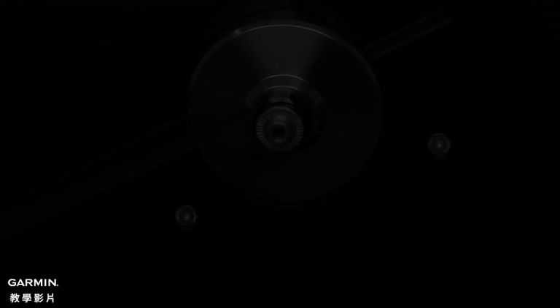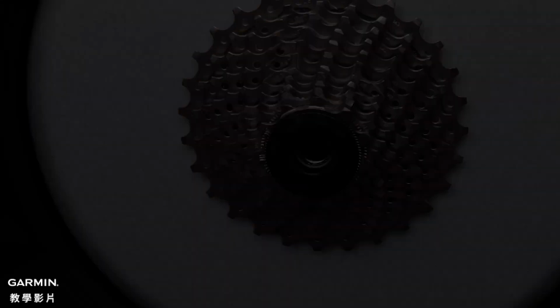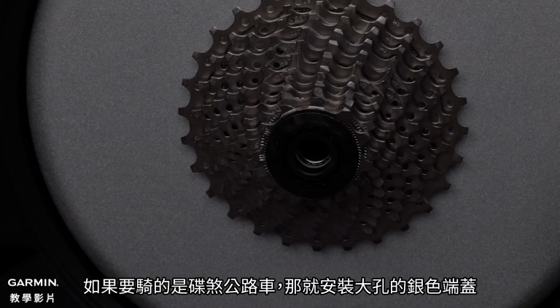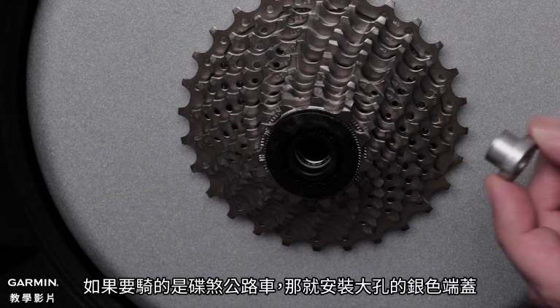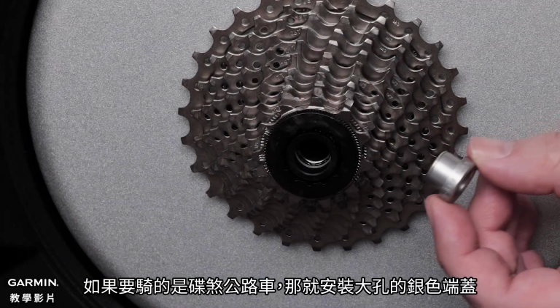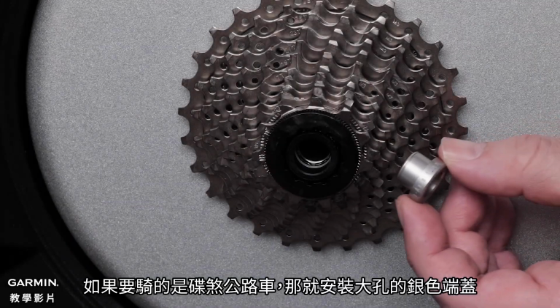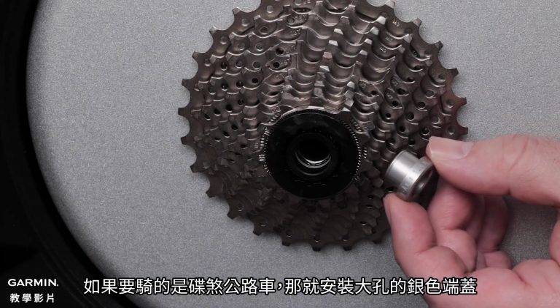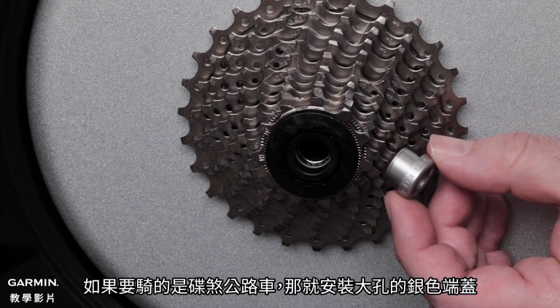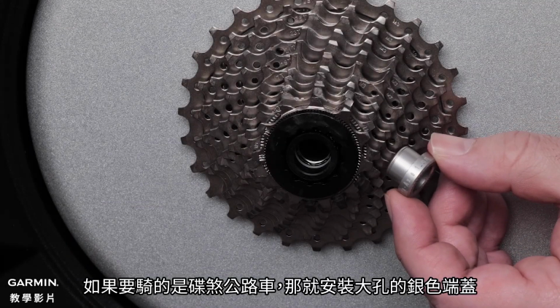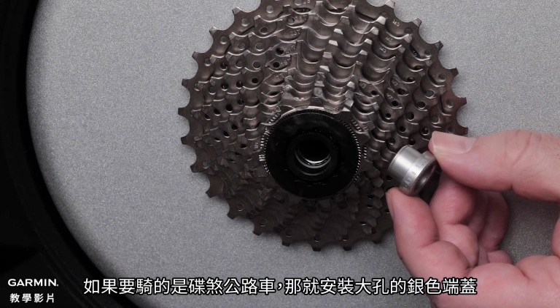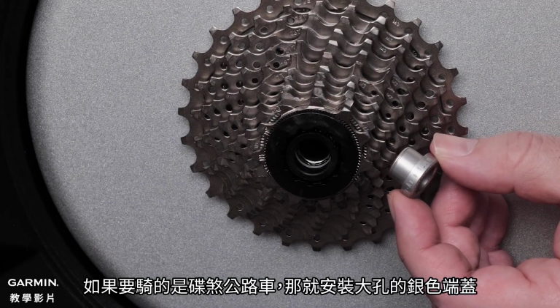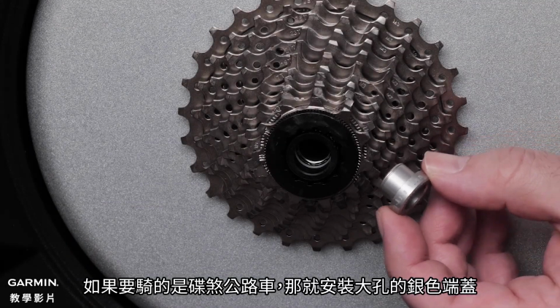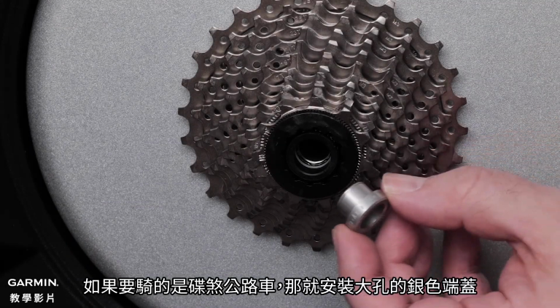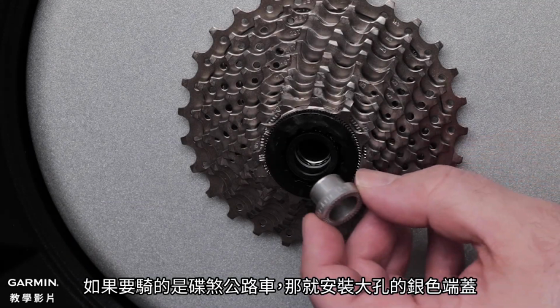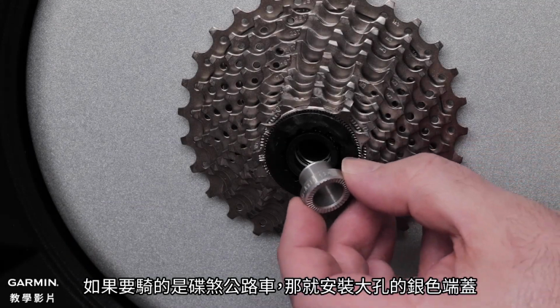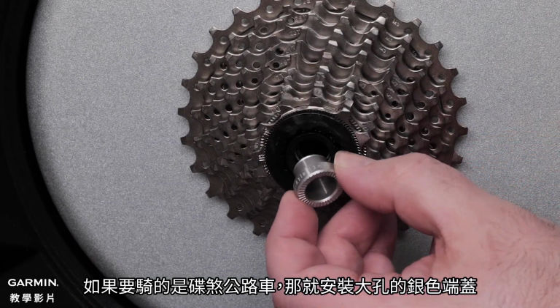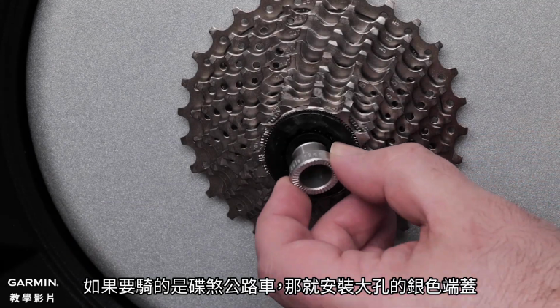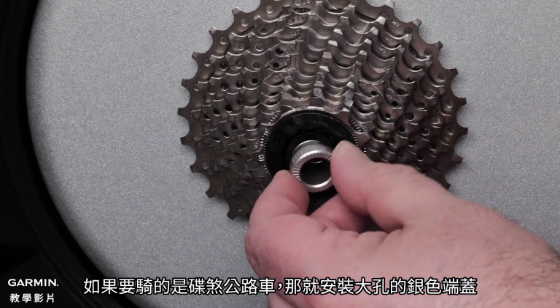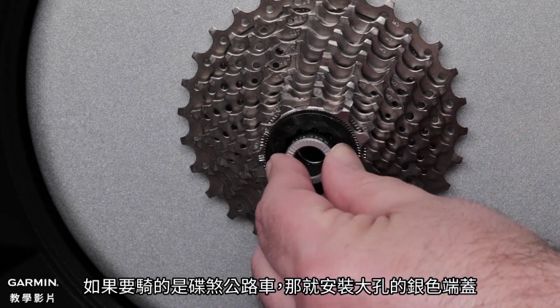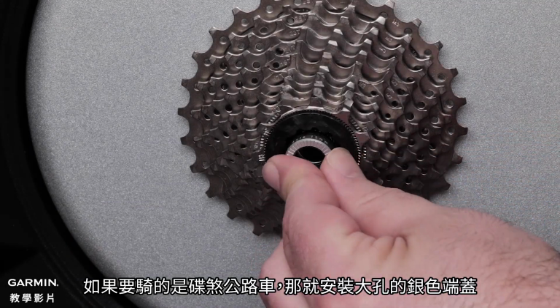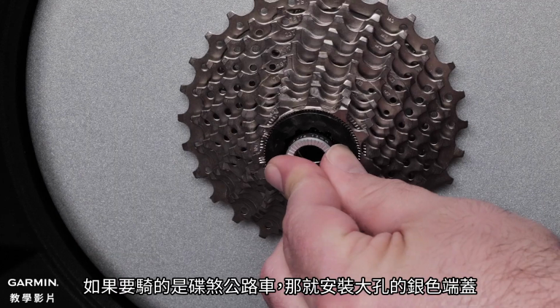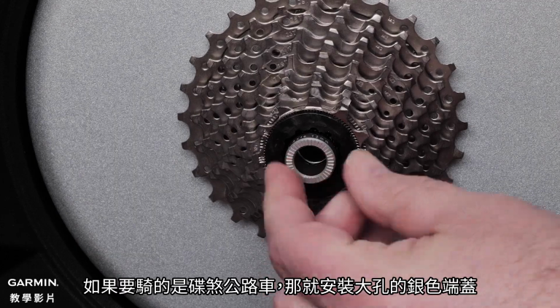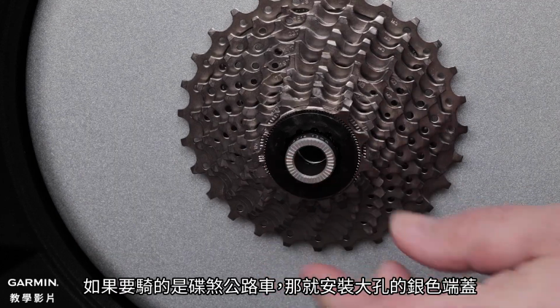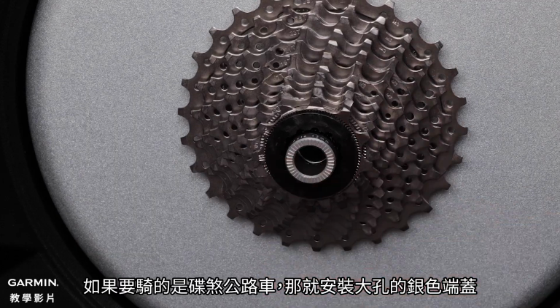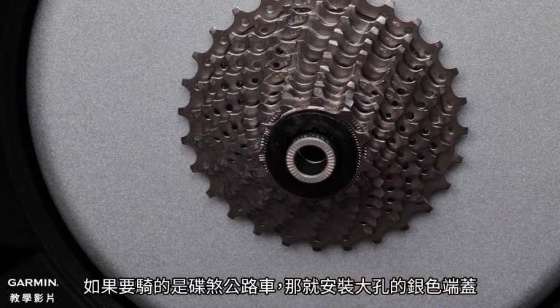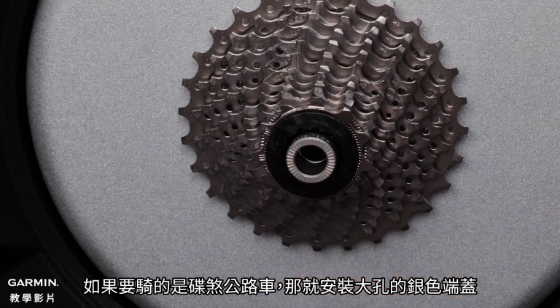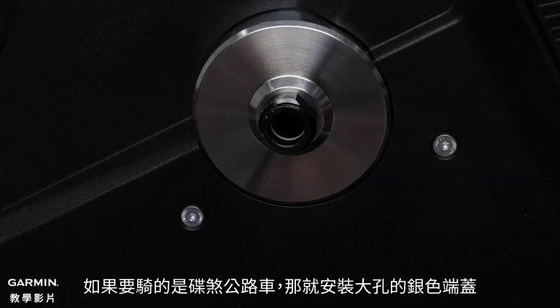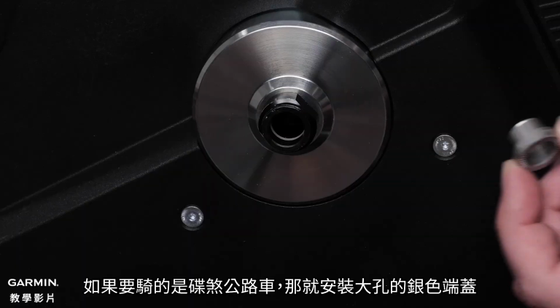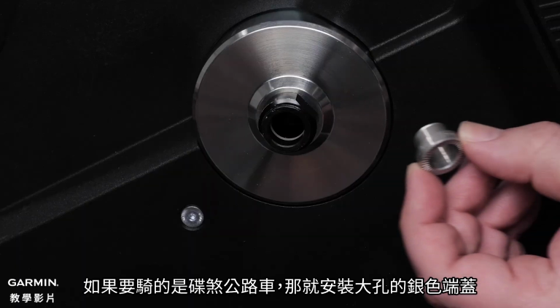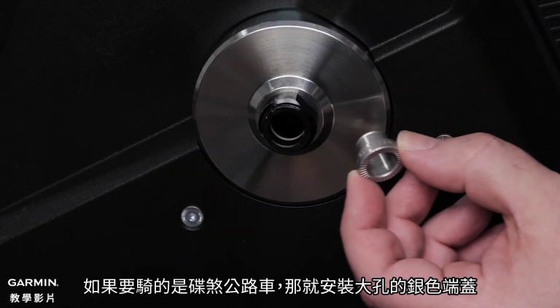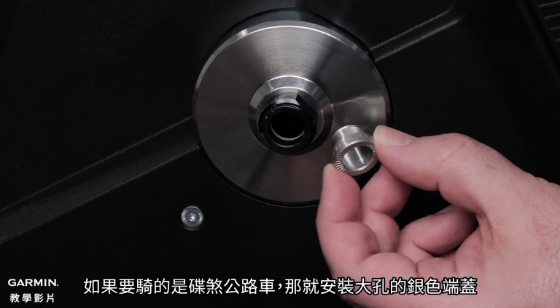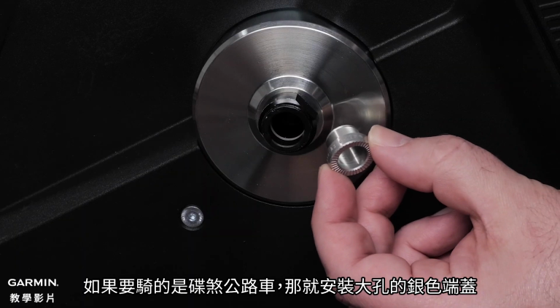For the 12x142mm thru axles, use the larger stainless steel end caps.